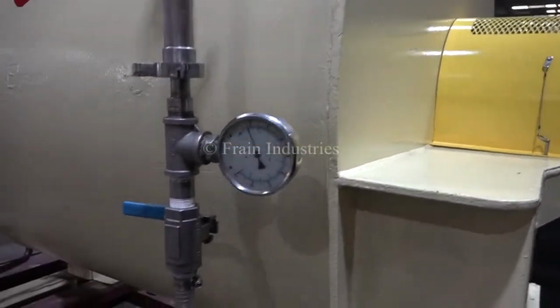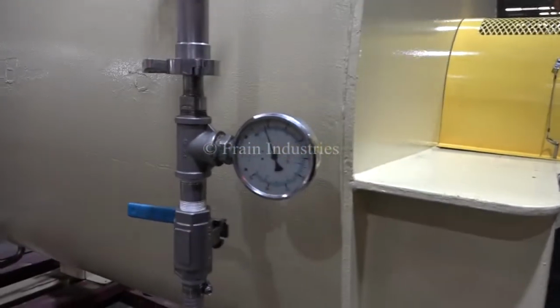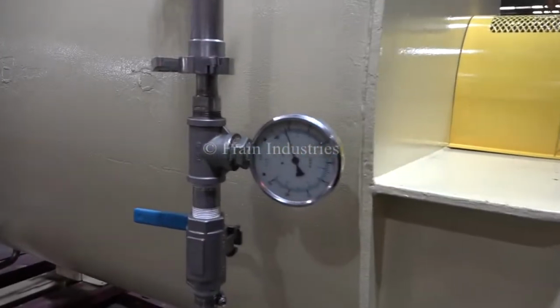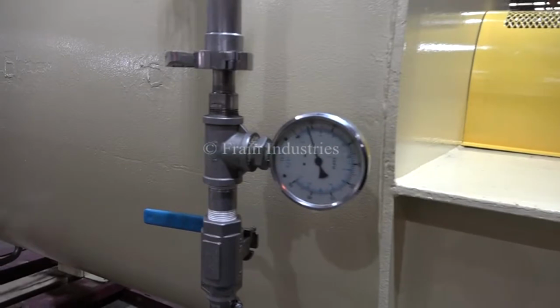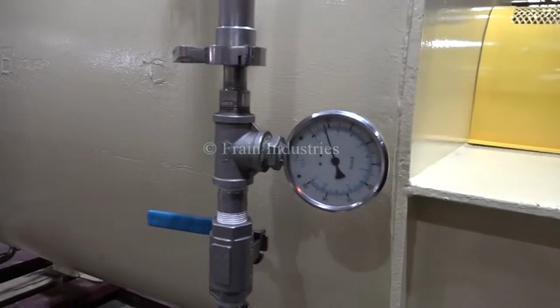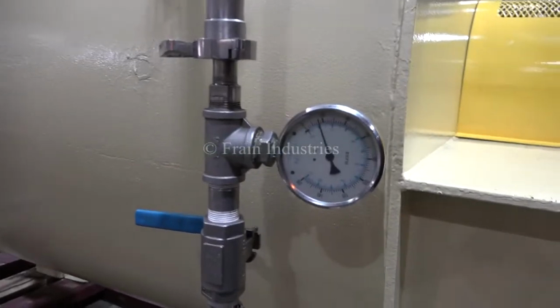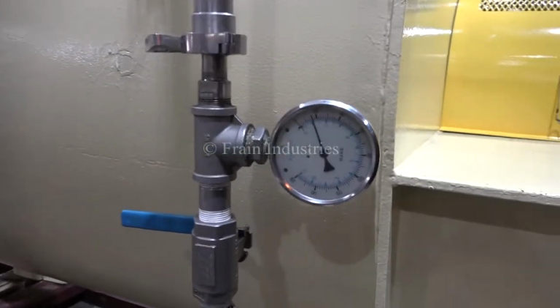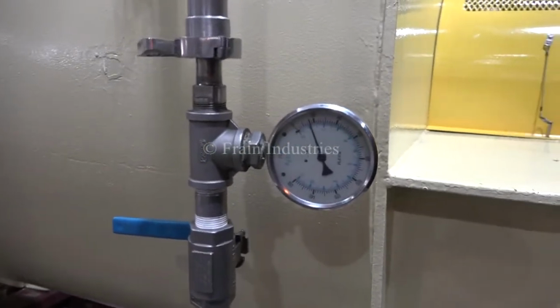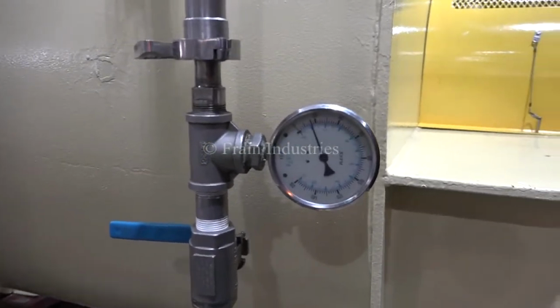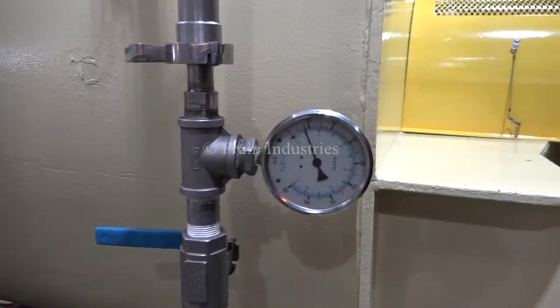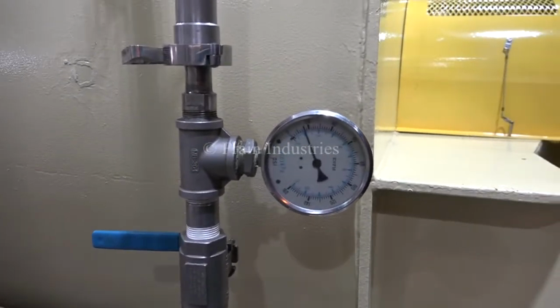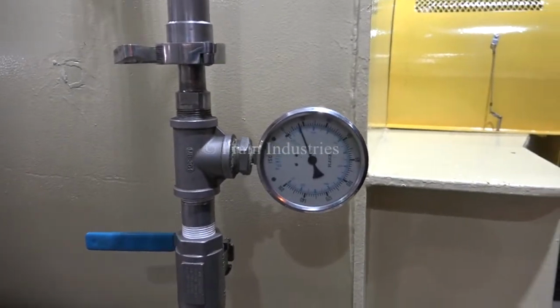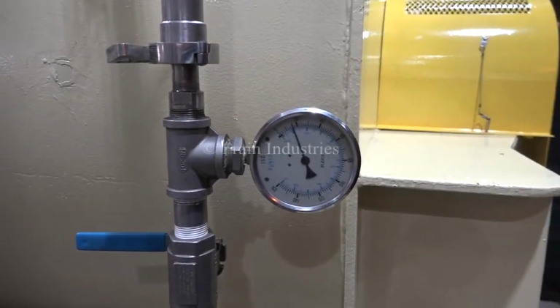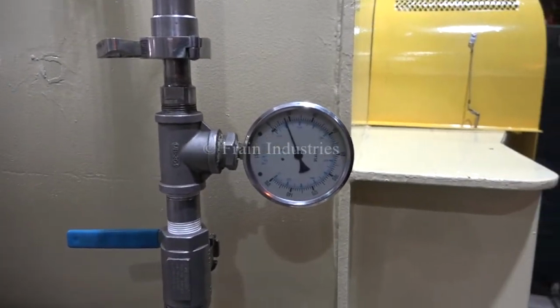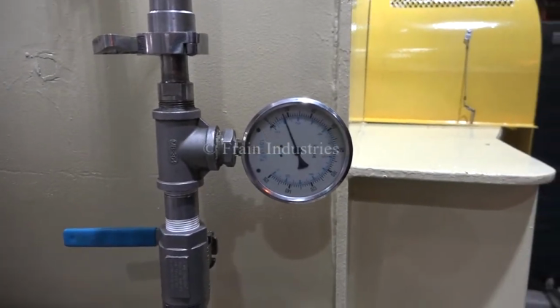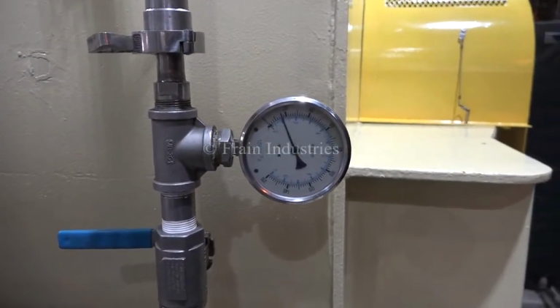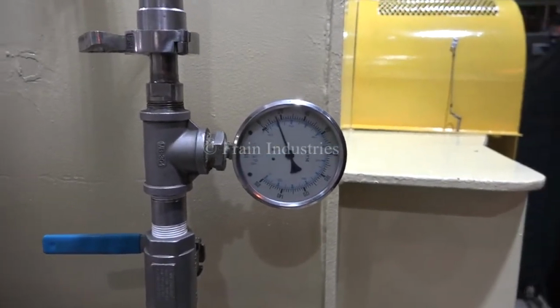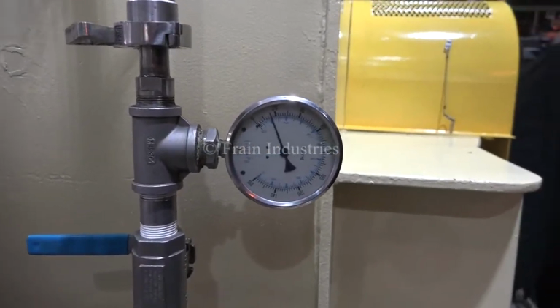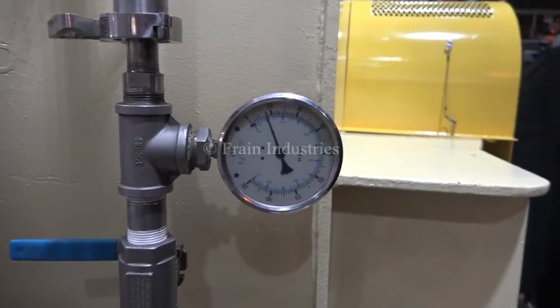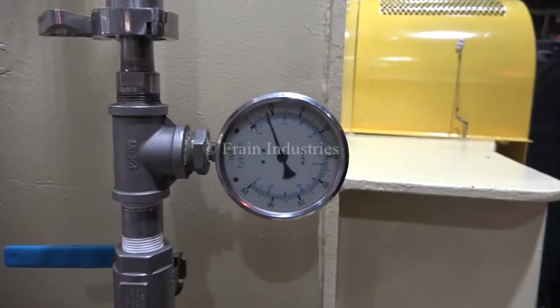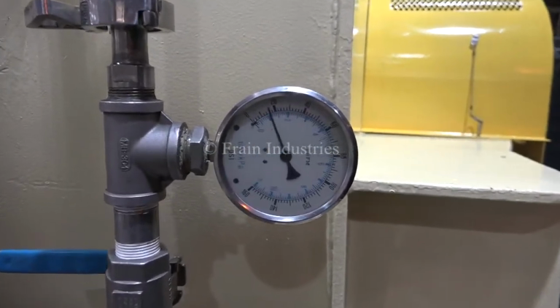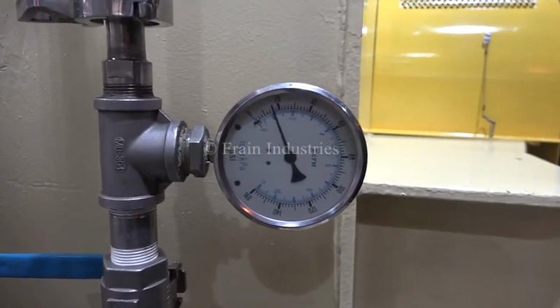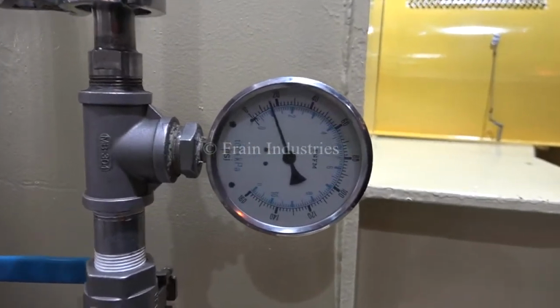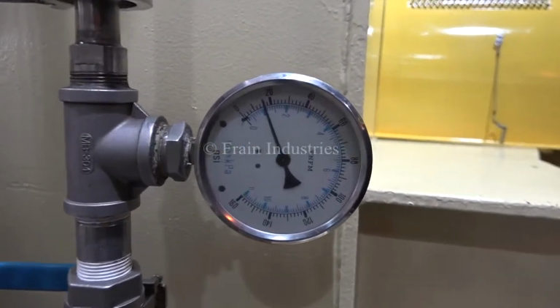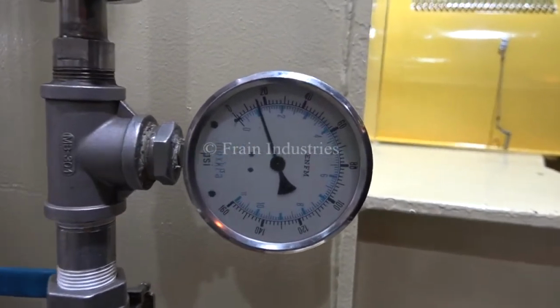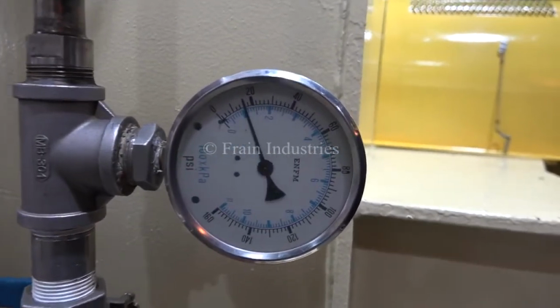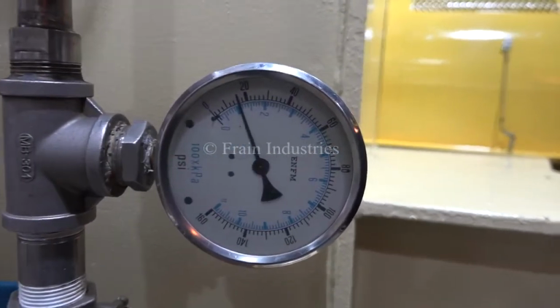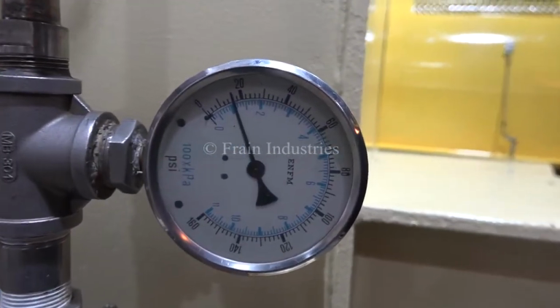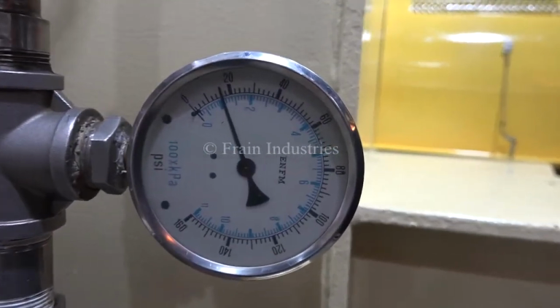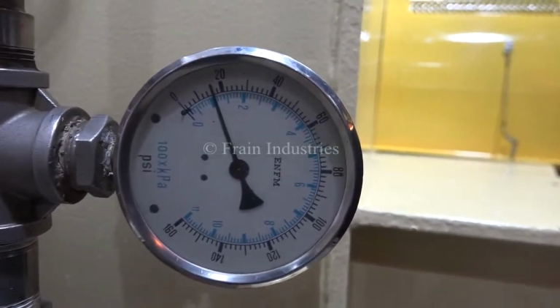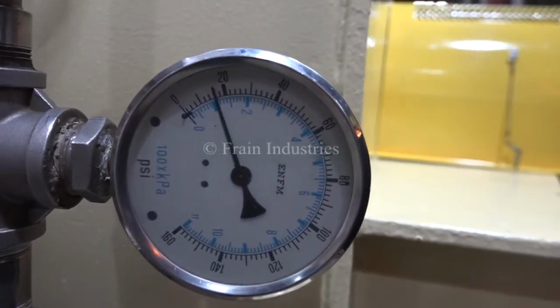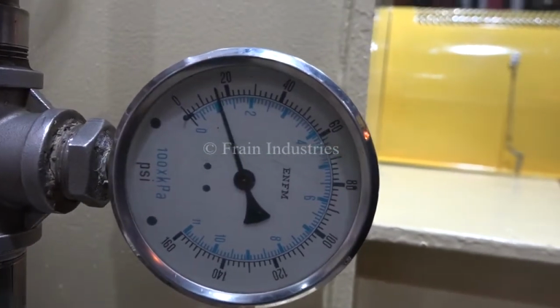We pressure tested the jacket and it's currently holding at 15 psi.